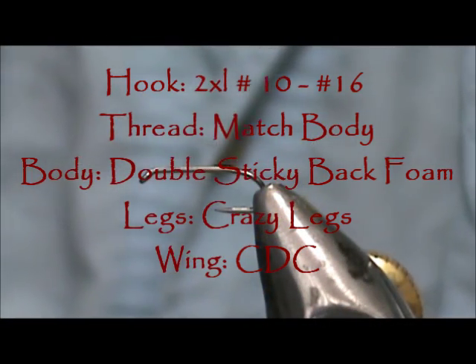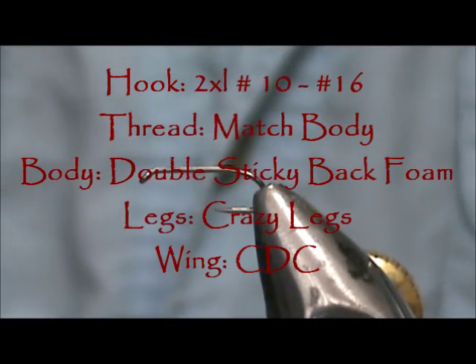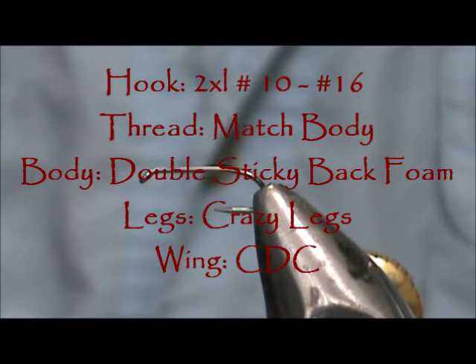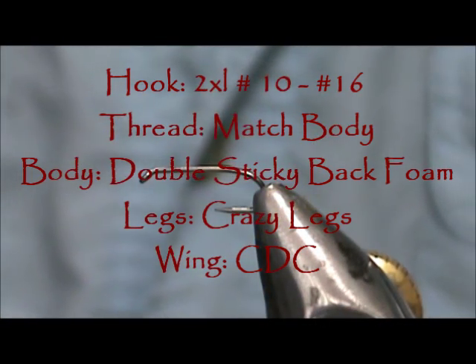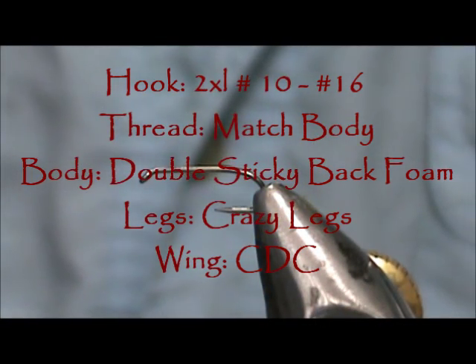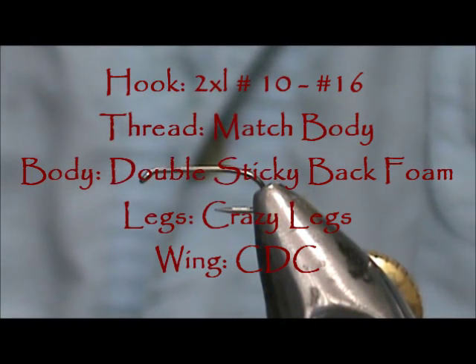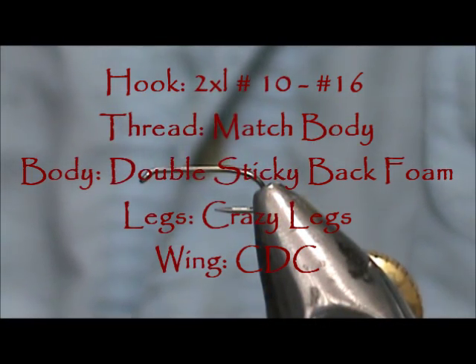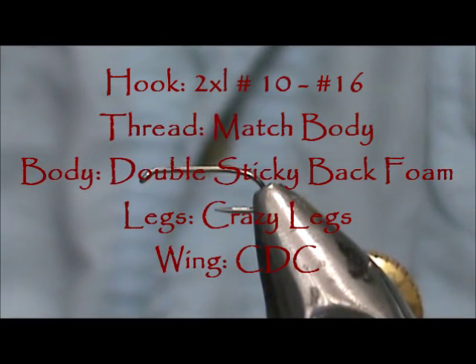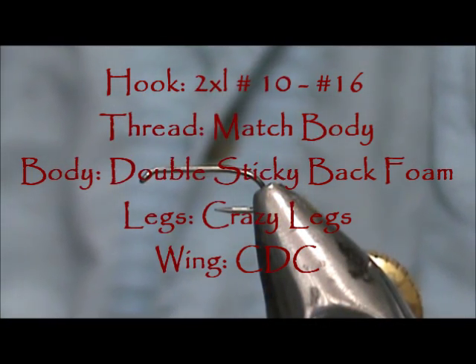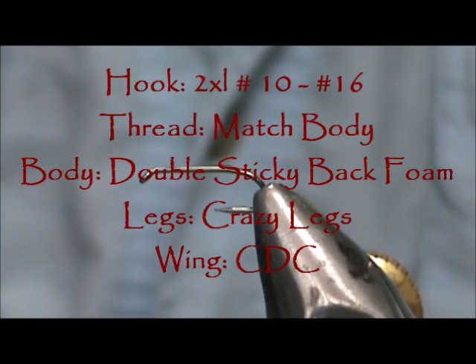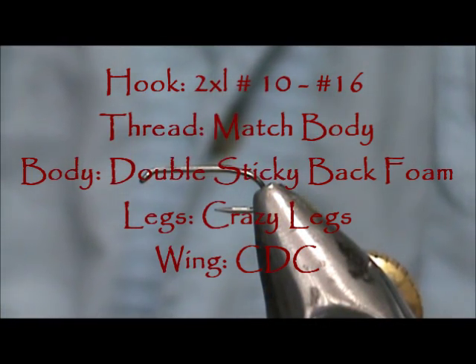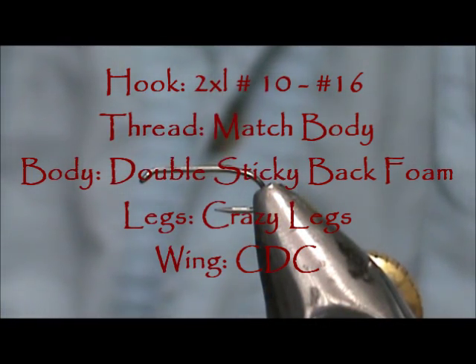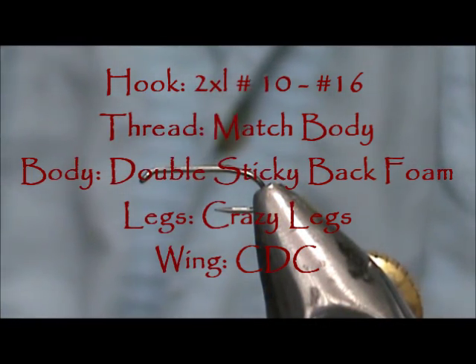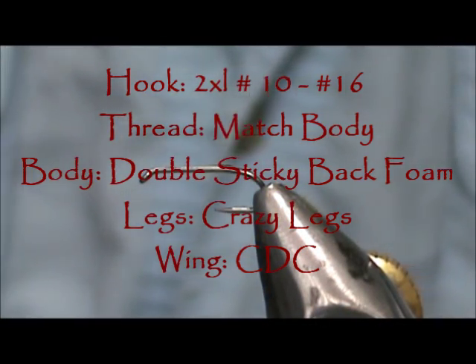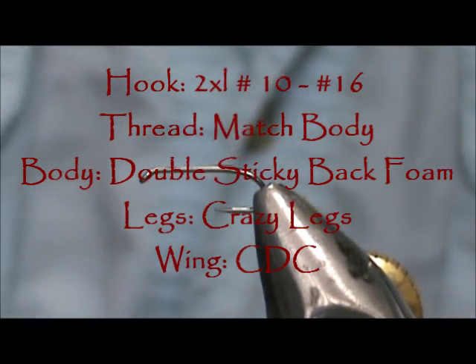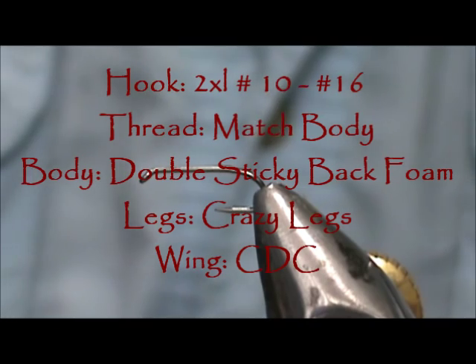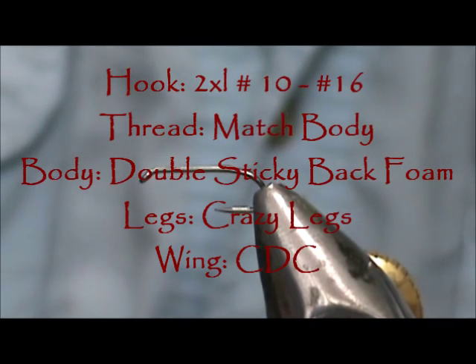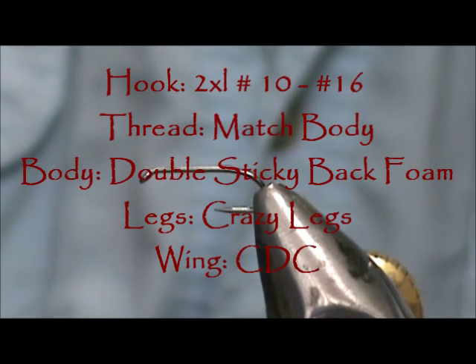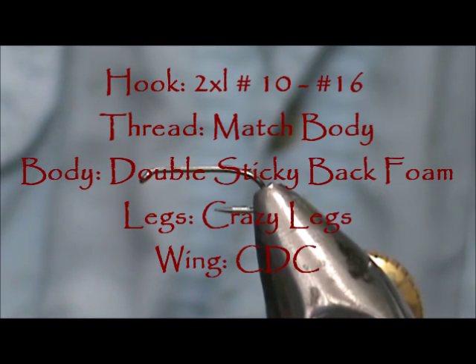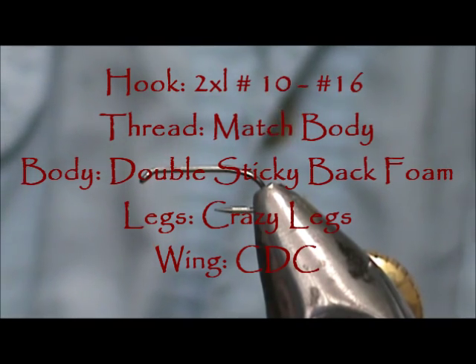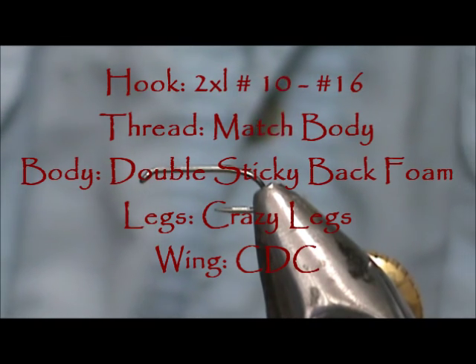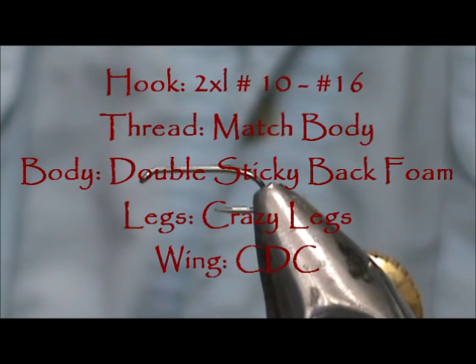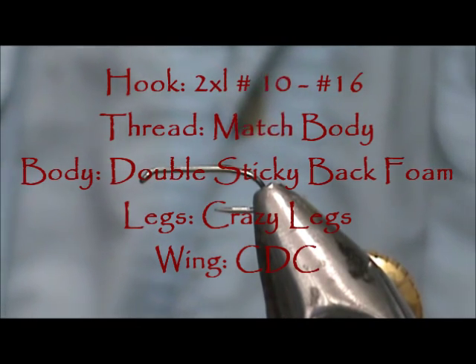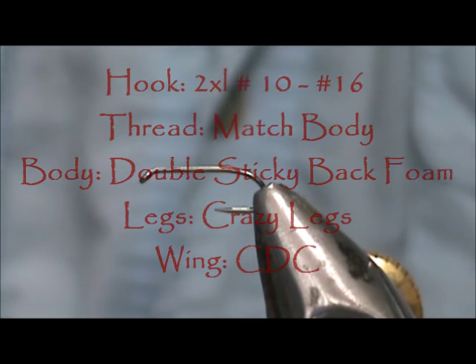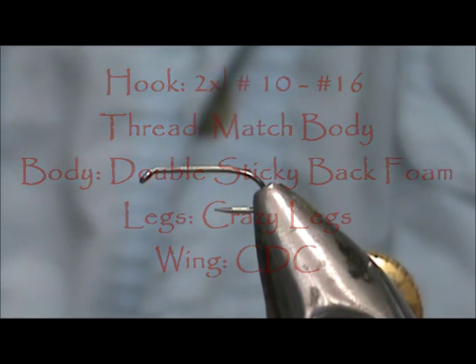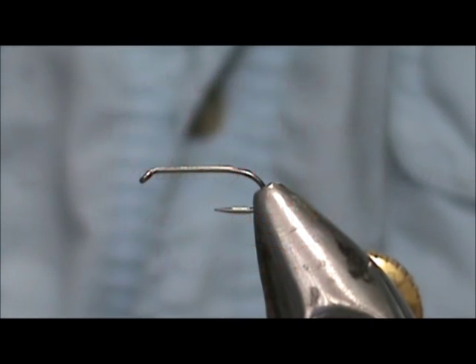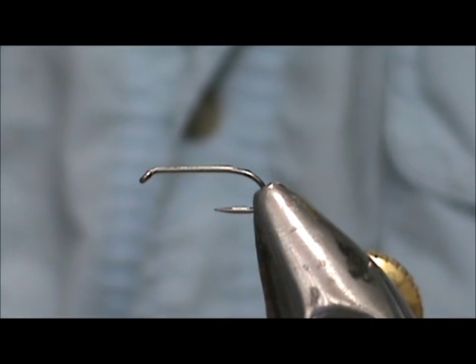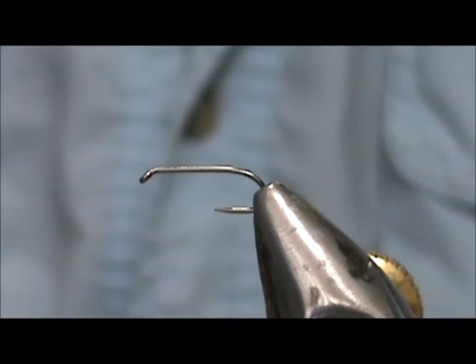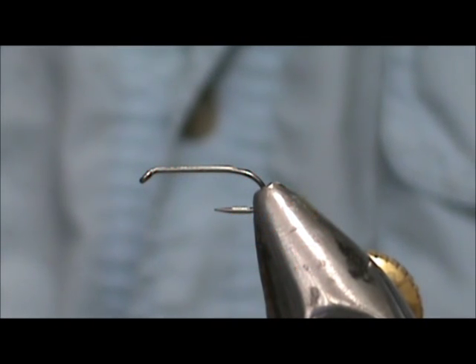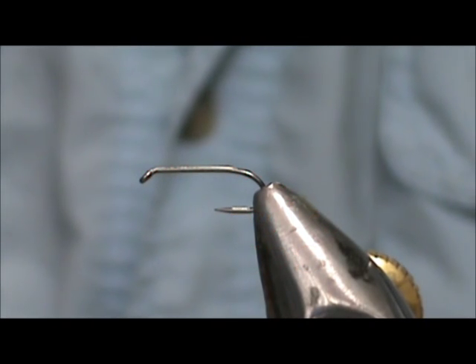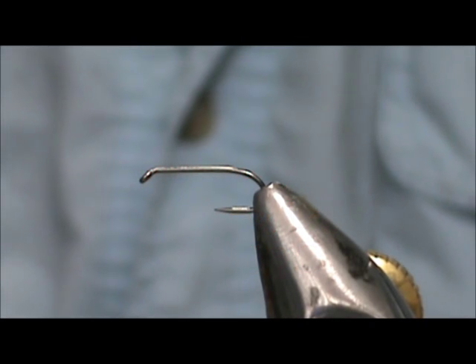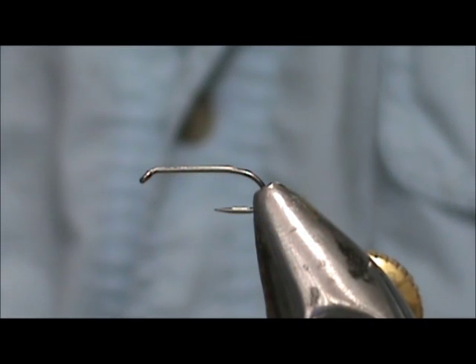Welcome back to another edition of fly tying for beginners. Today we are going to tie a baby grasshopper.